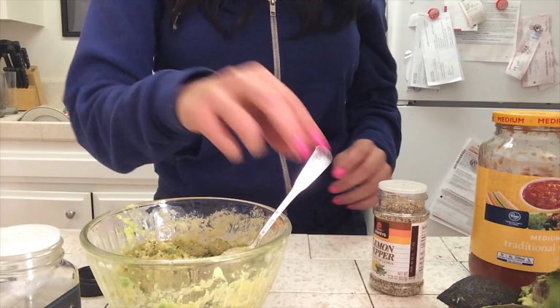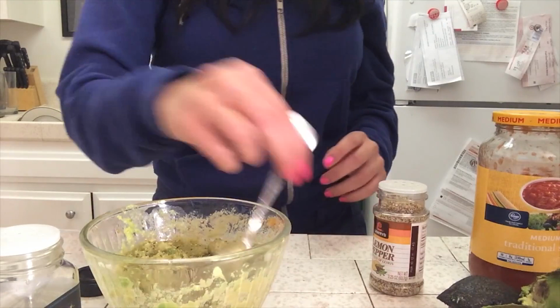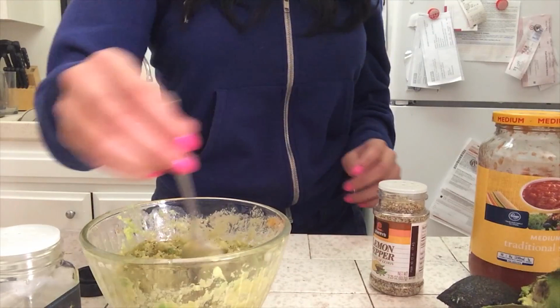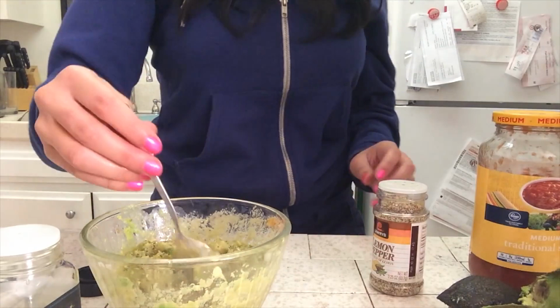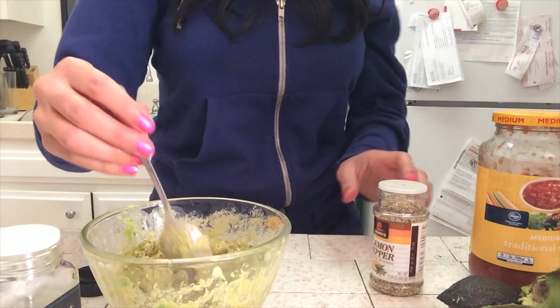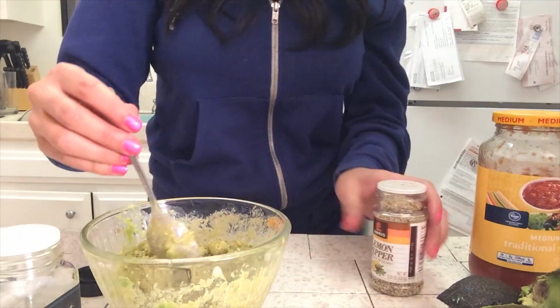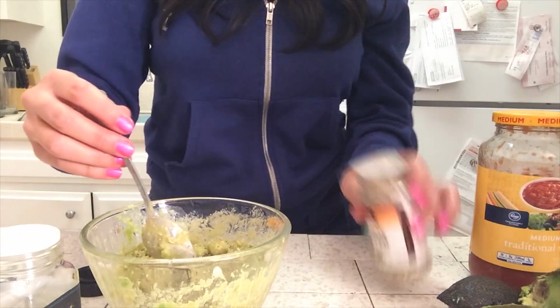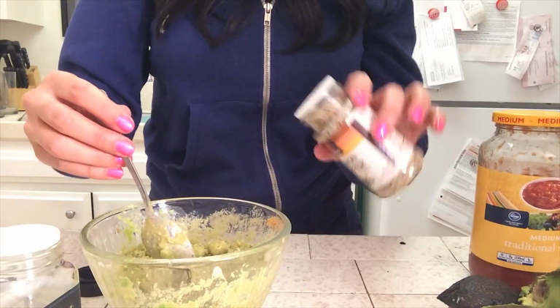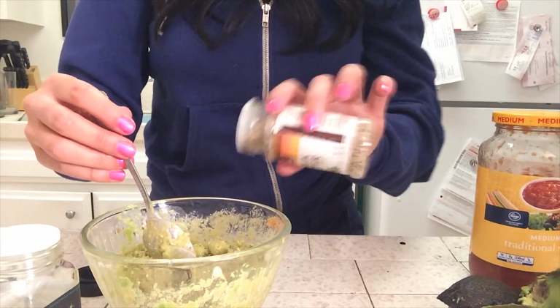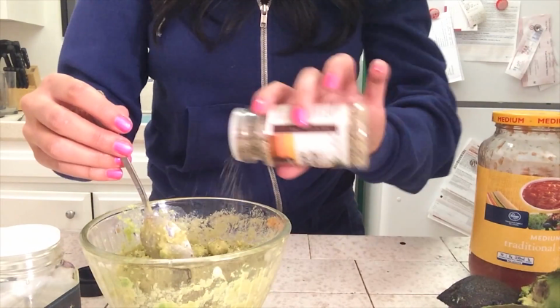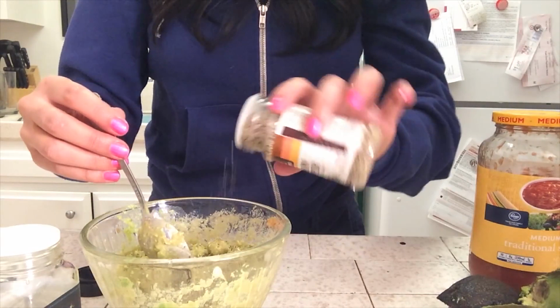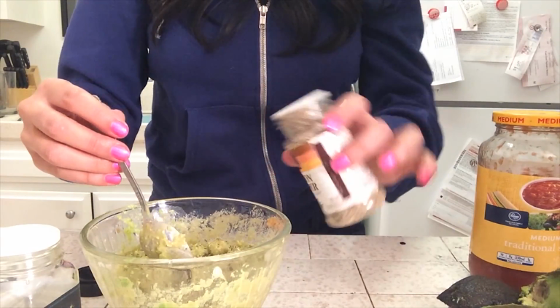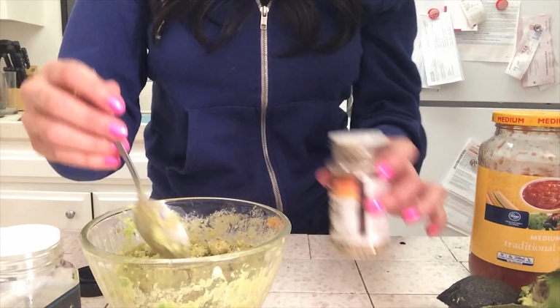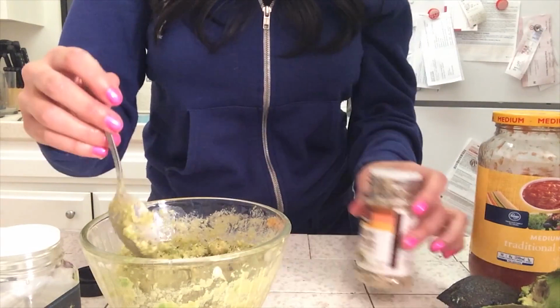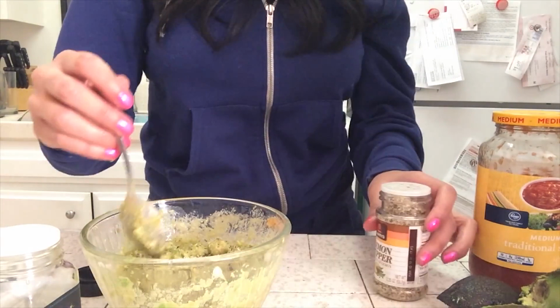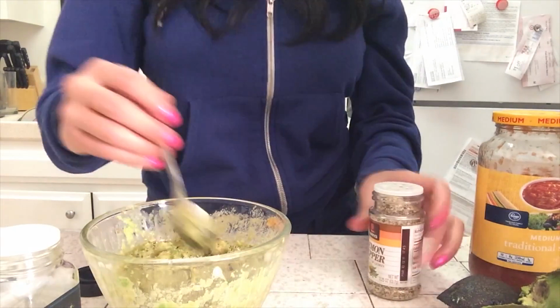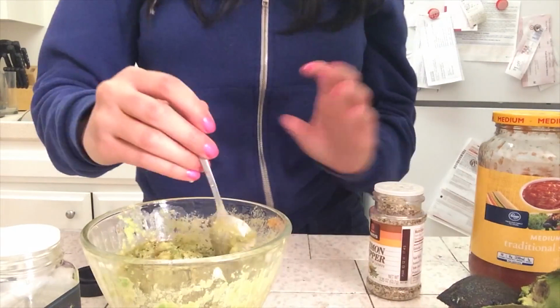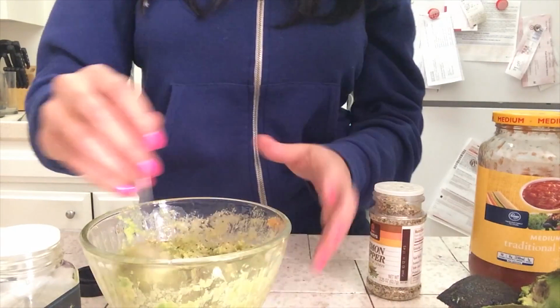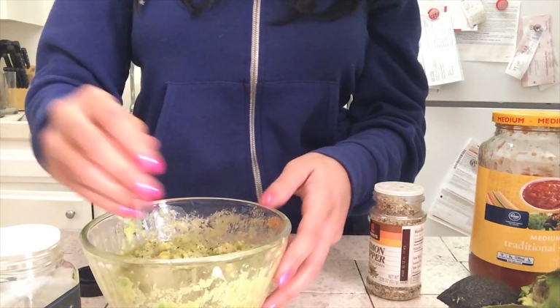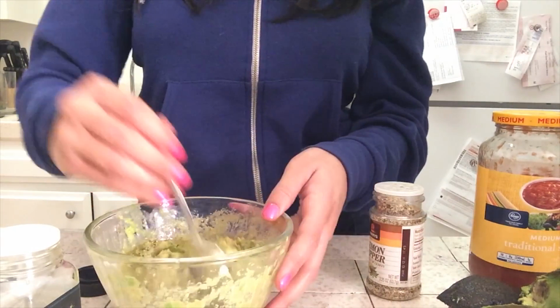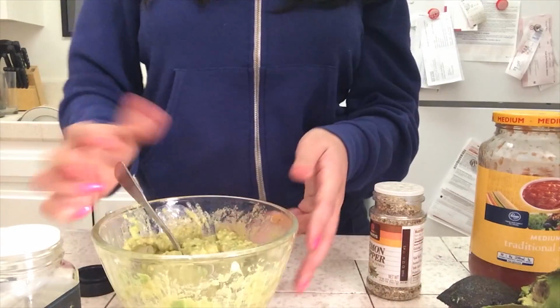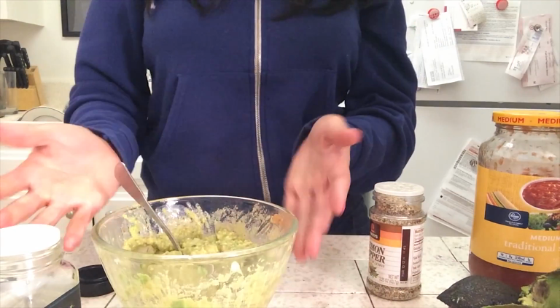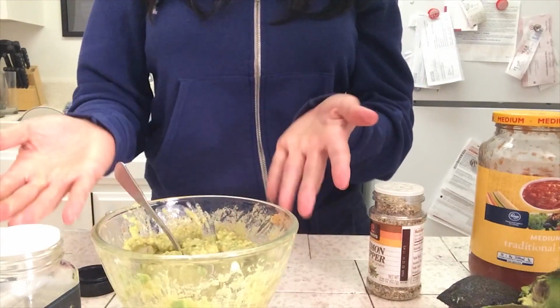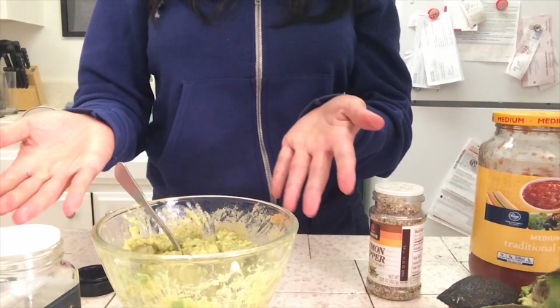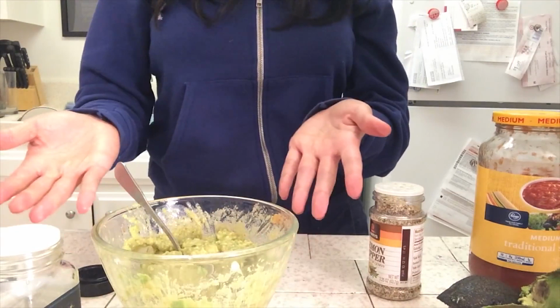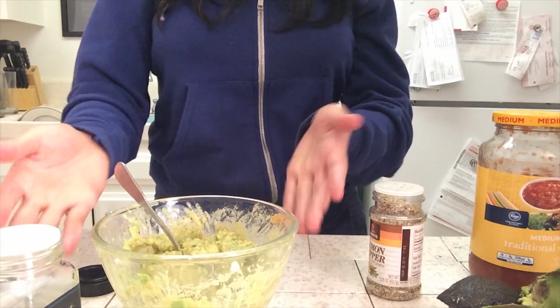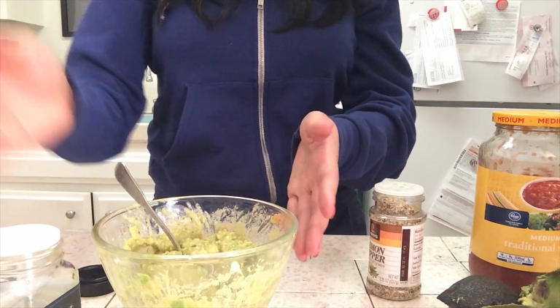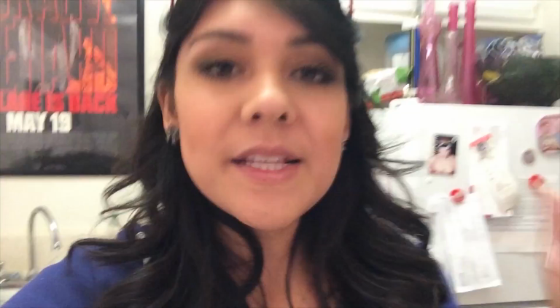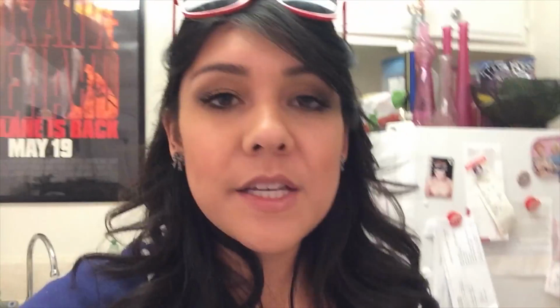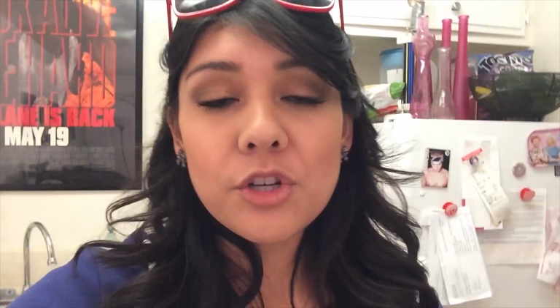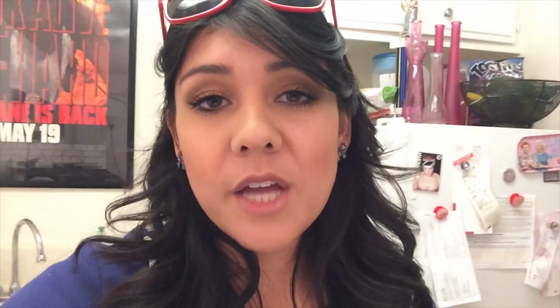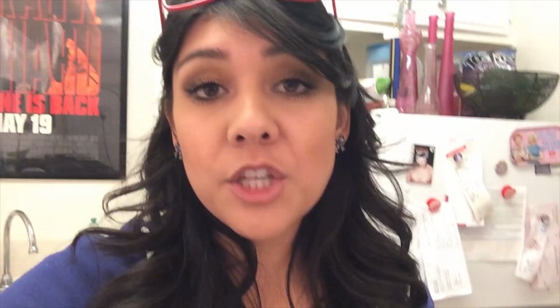You make a thin layer with the lemon pepper on top, just like you did with the salt, and then you're done. That's it — you're done.